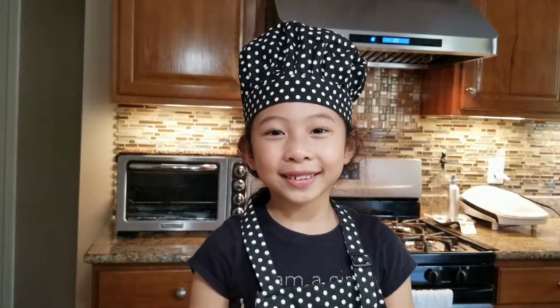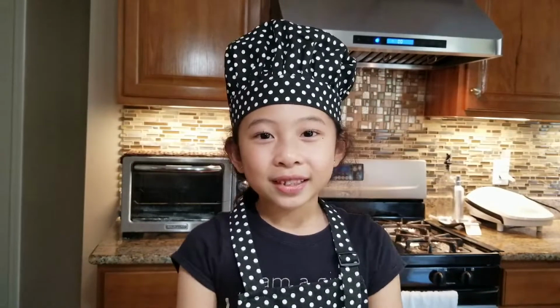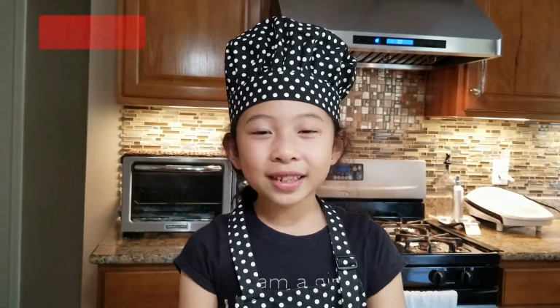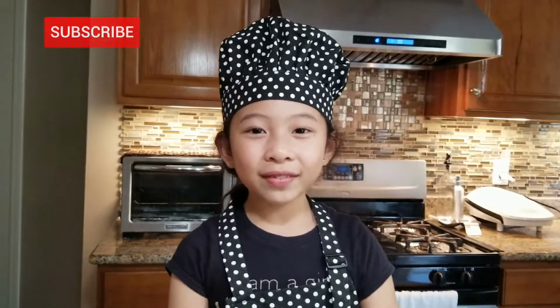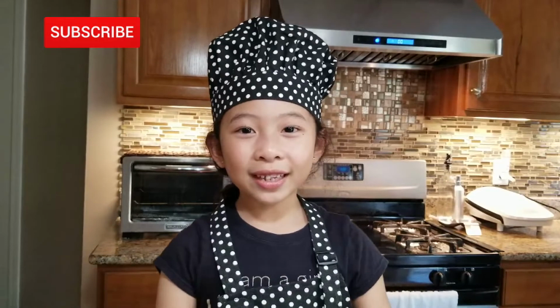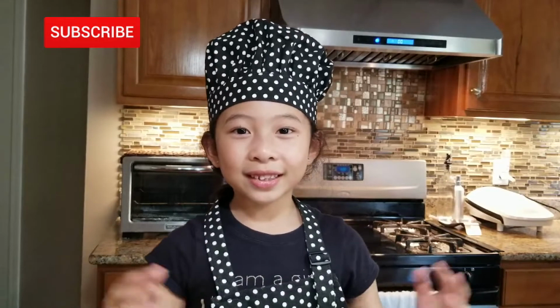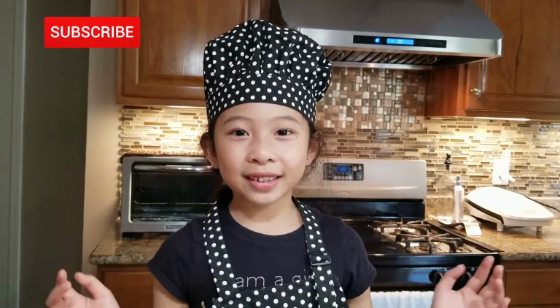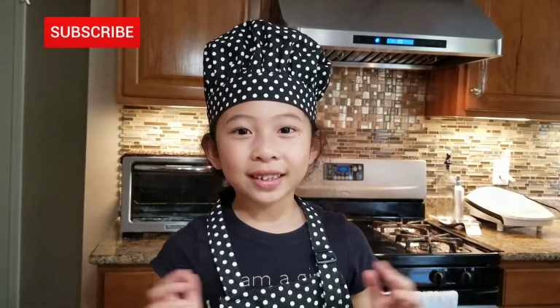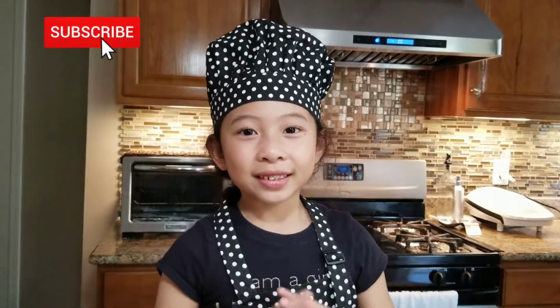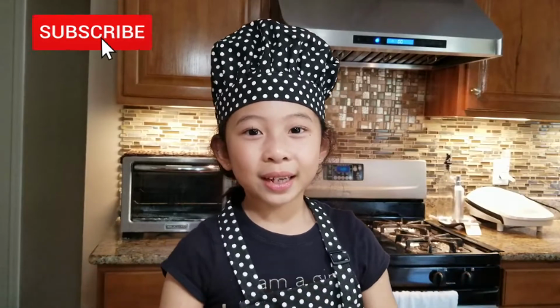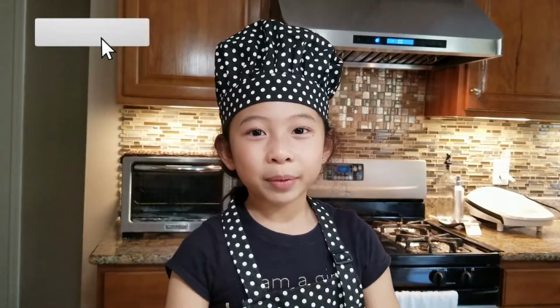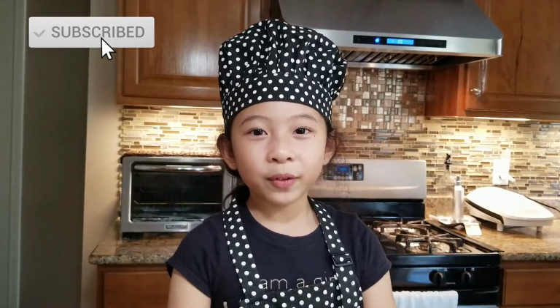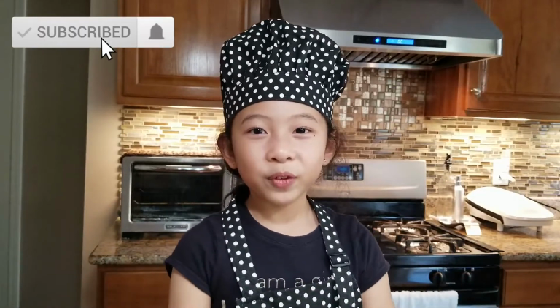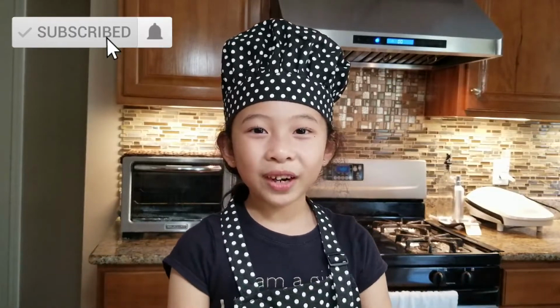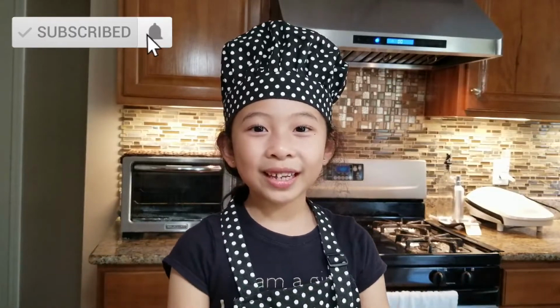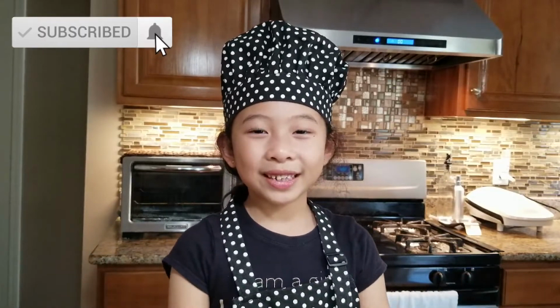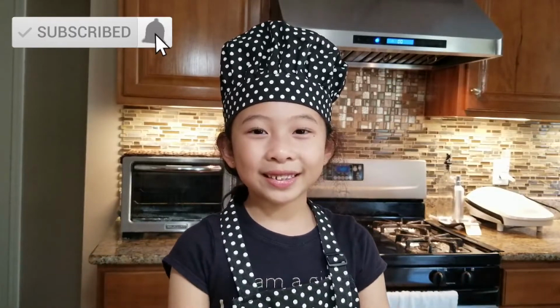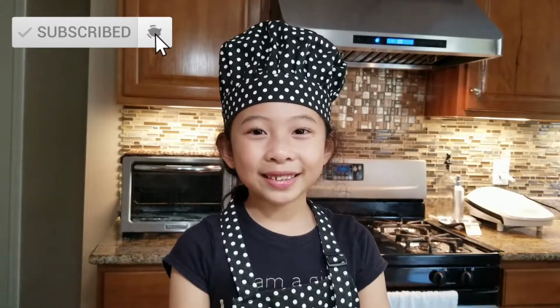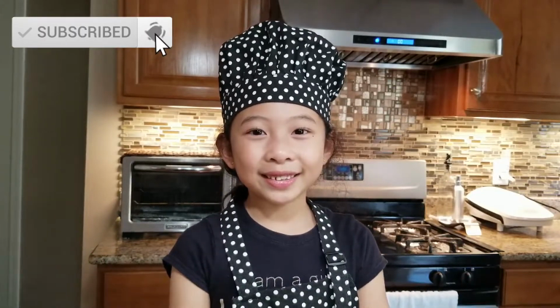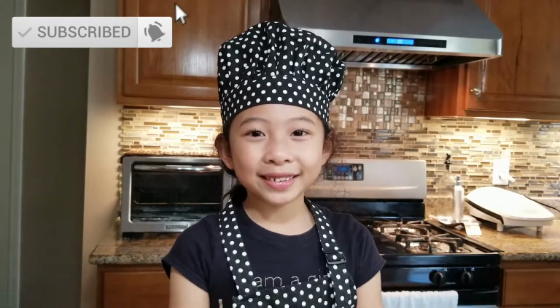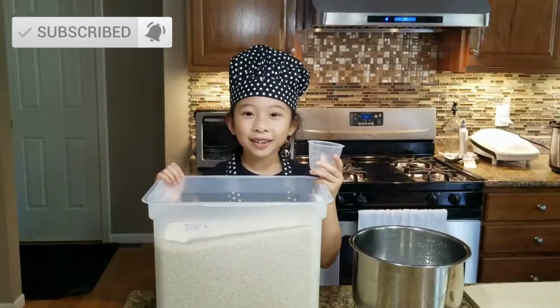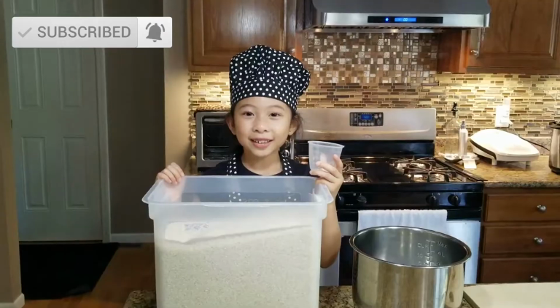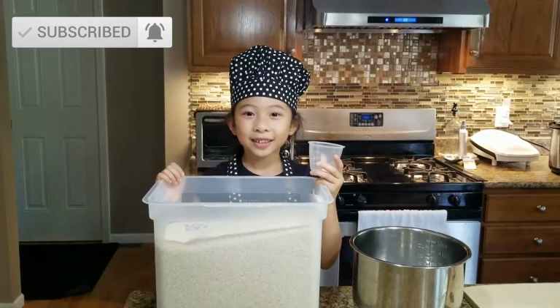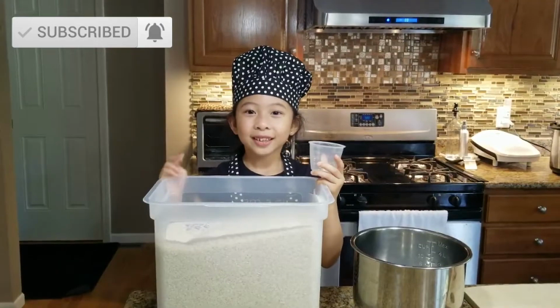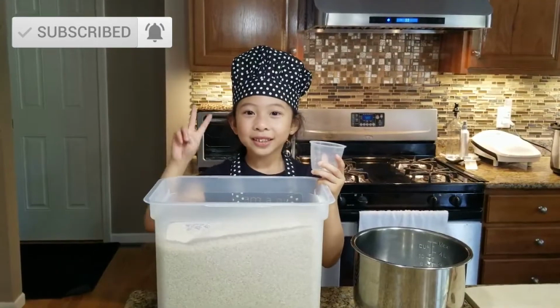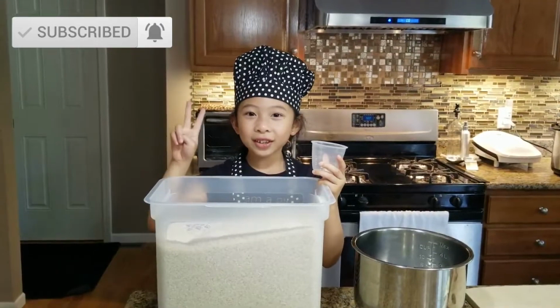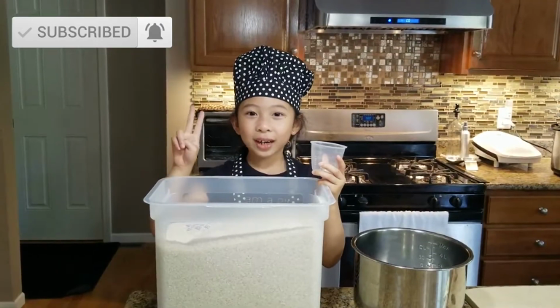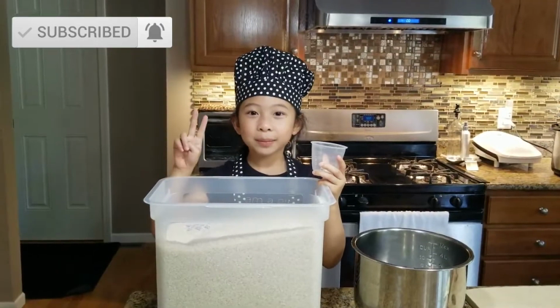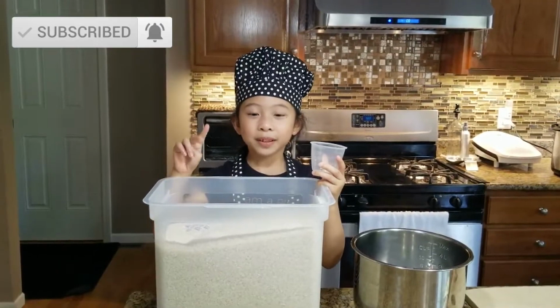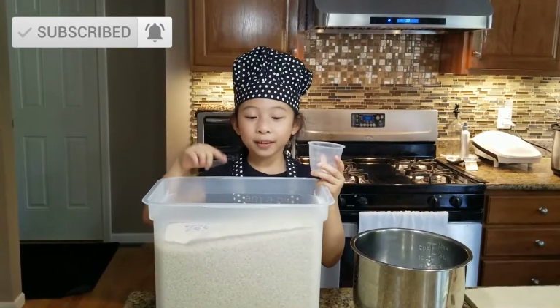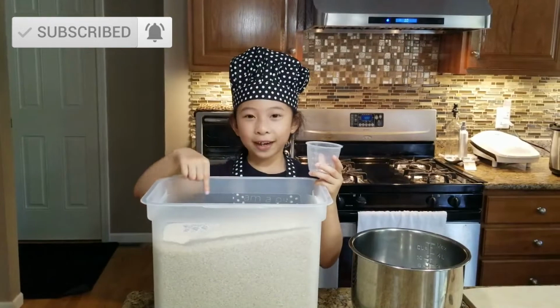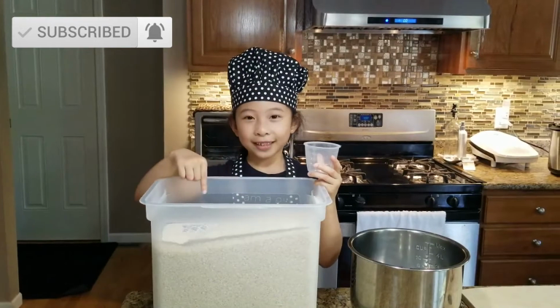Steamed rice is a staple food for Asians. I'm going to cook two cups of rice.